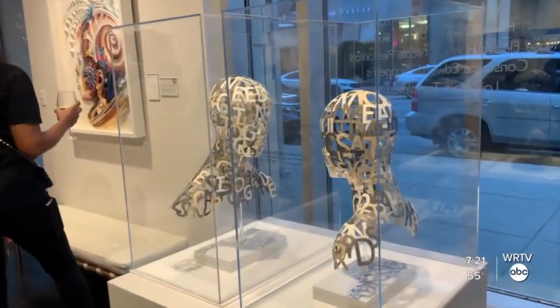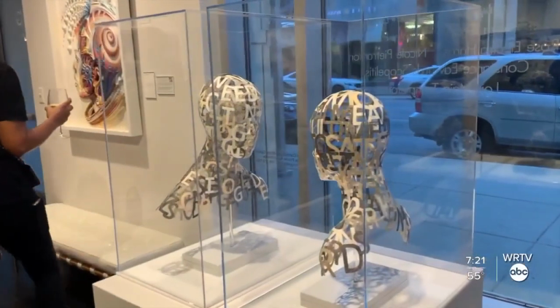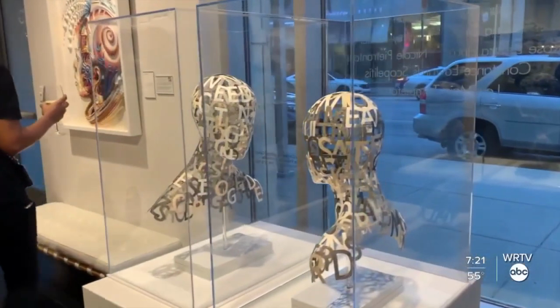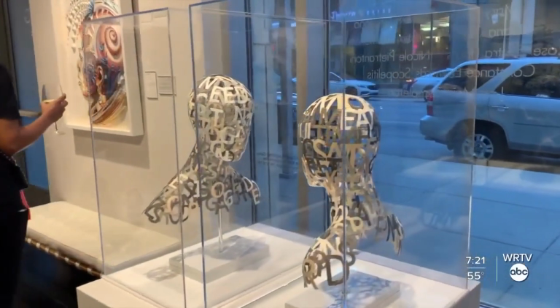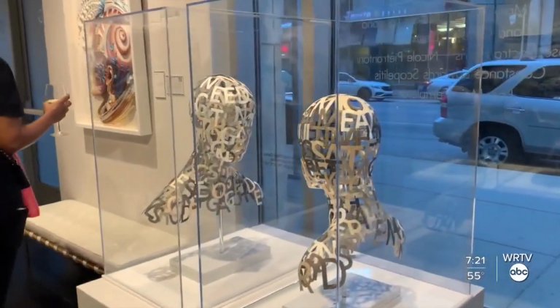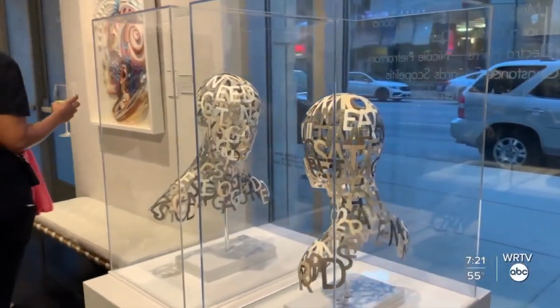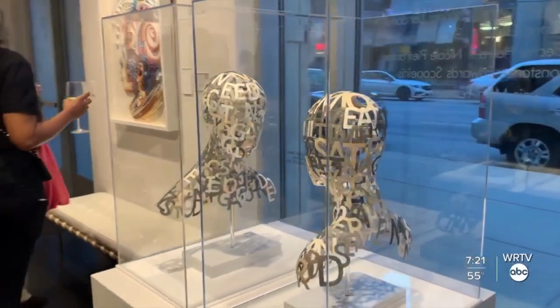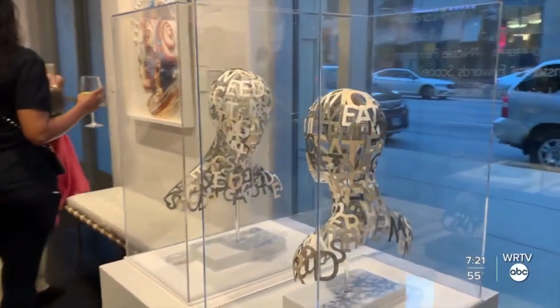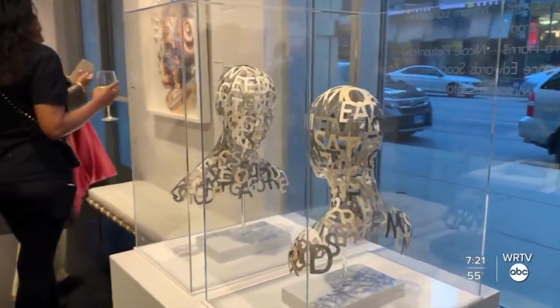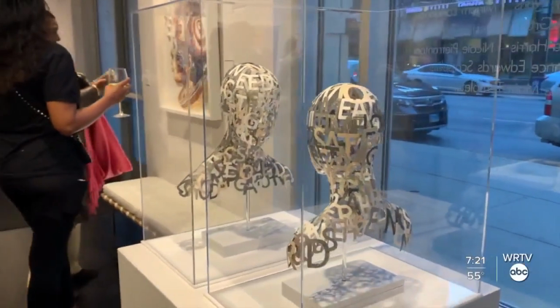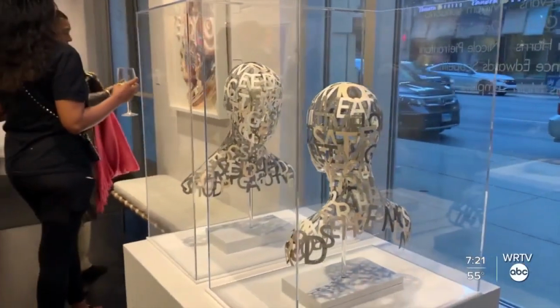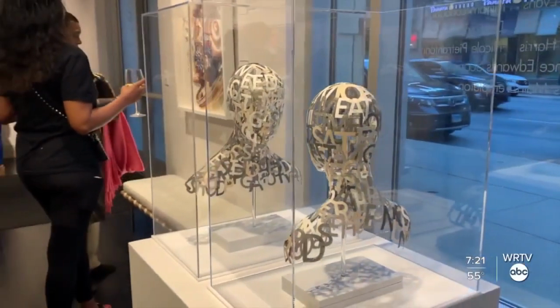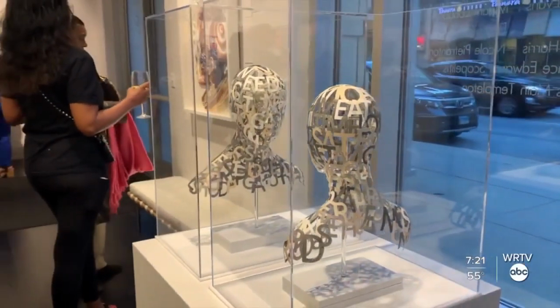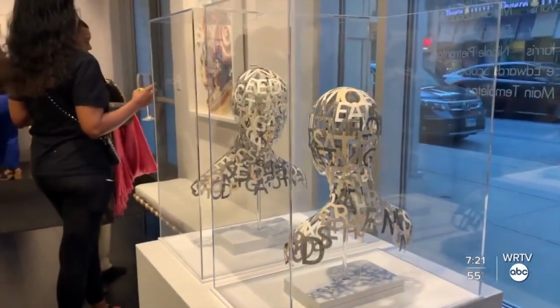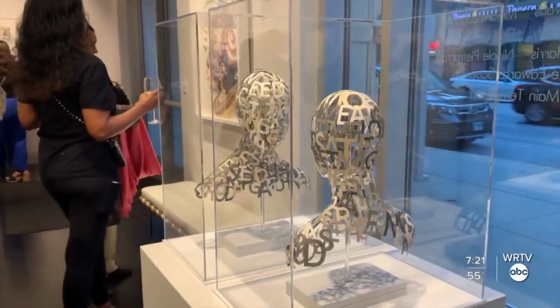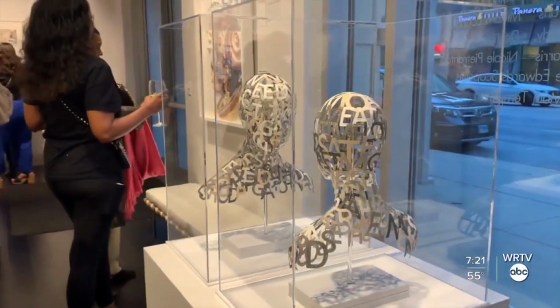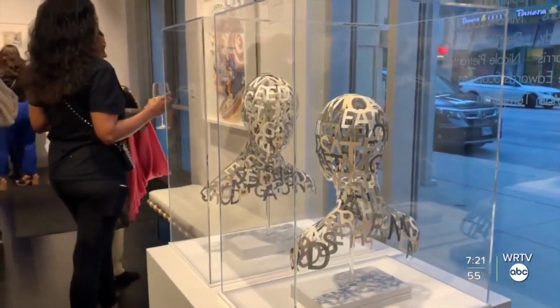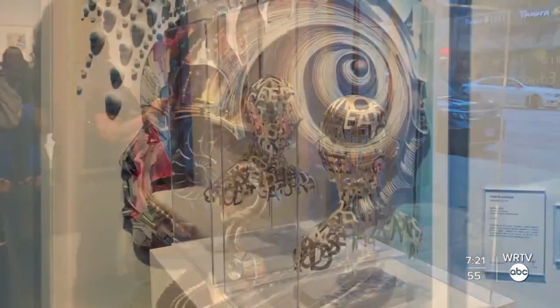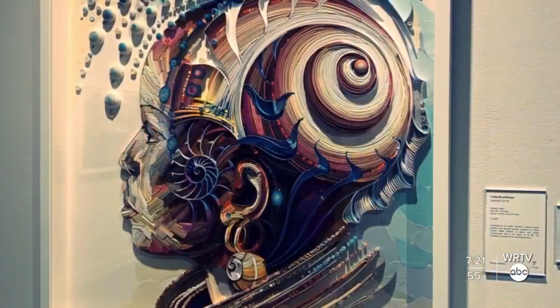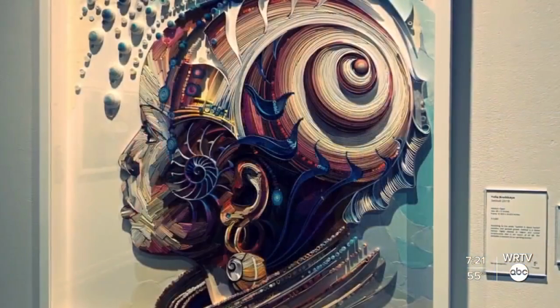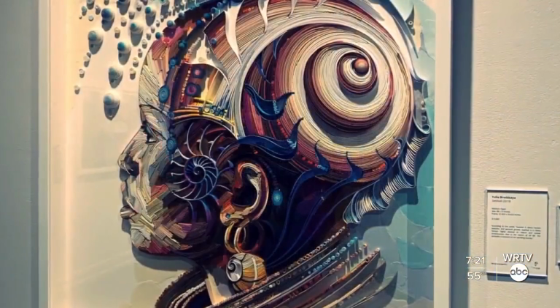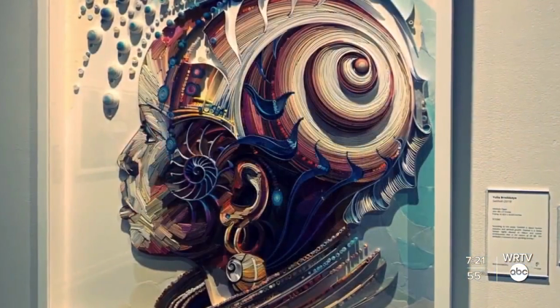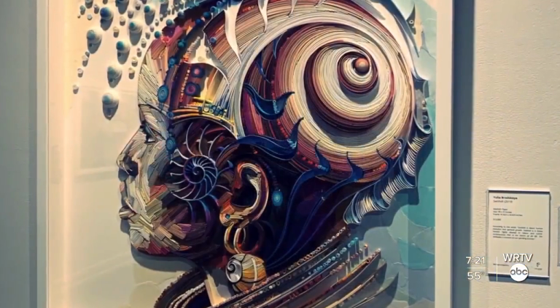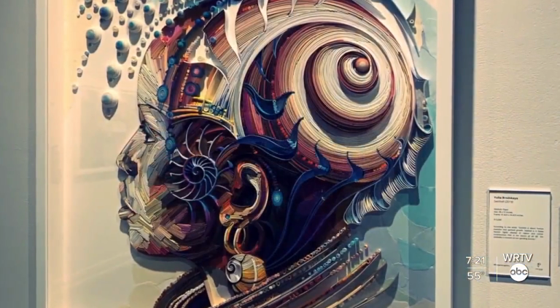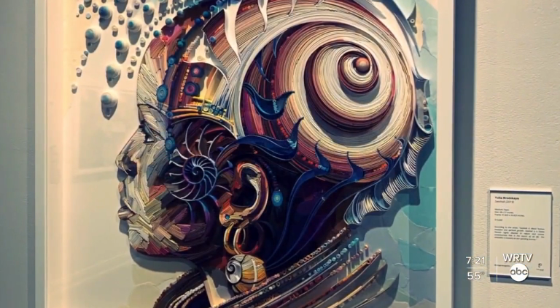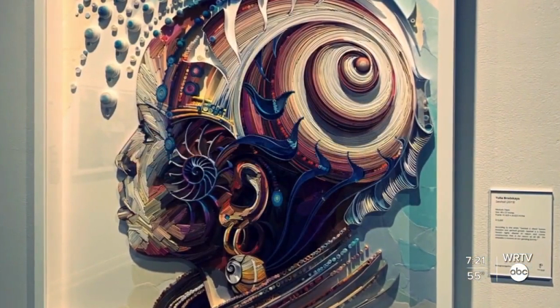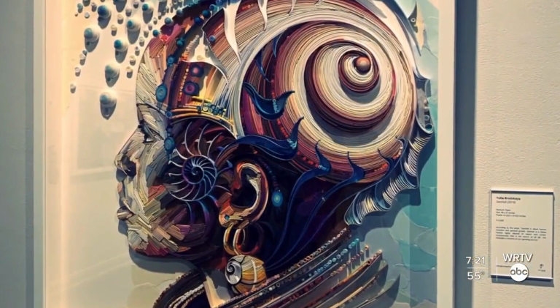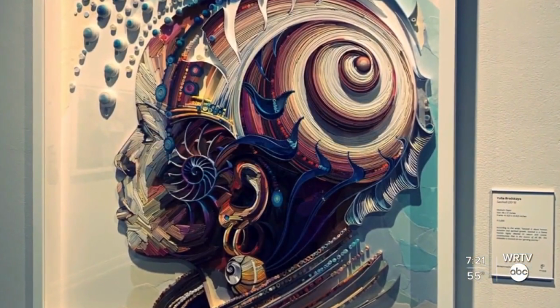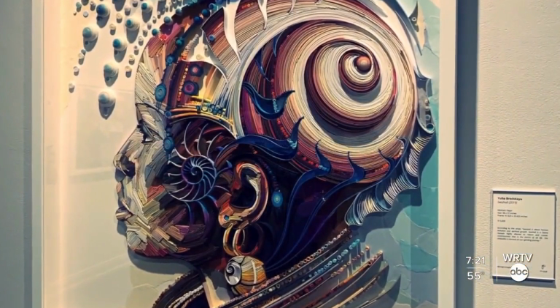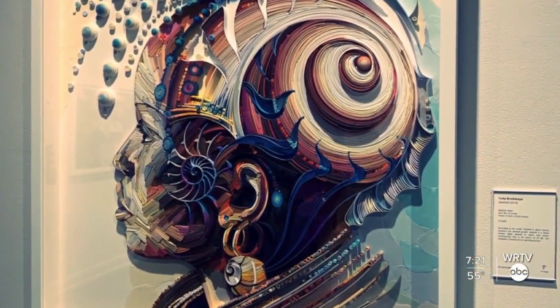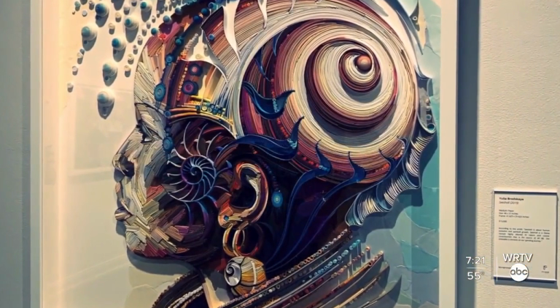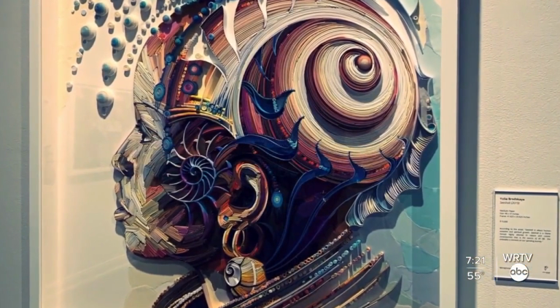Visitors will find paper in the form of sculptures, portraiture, collages, abstraction, and more.